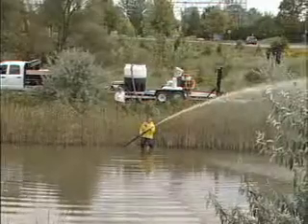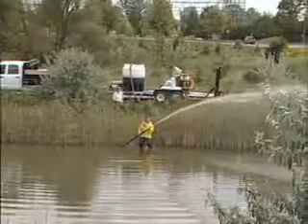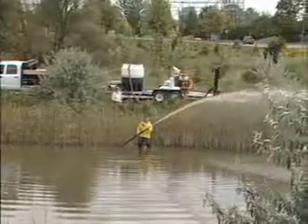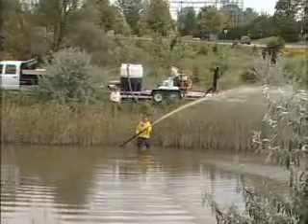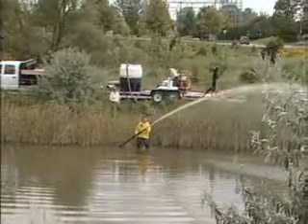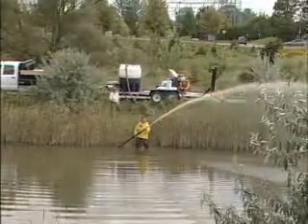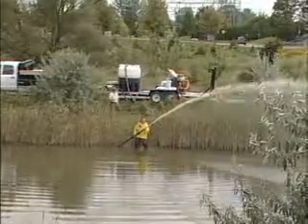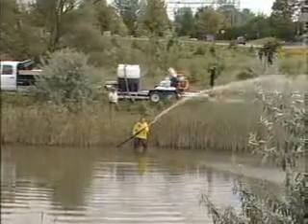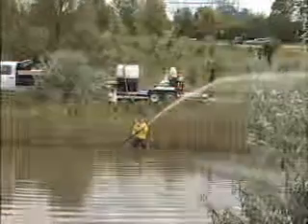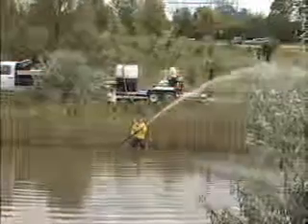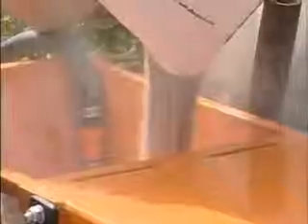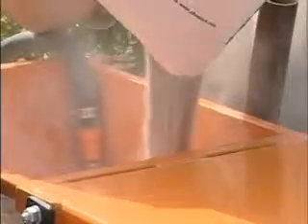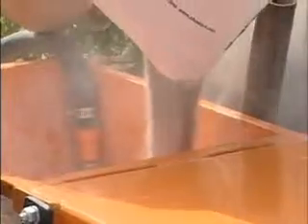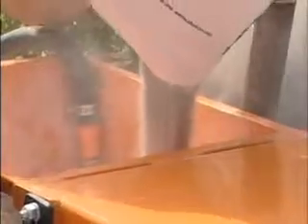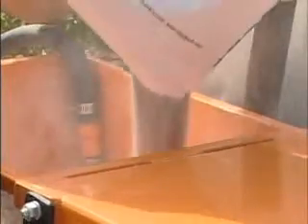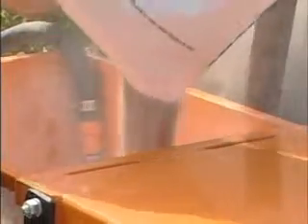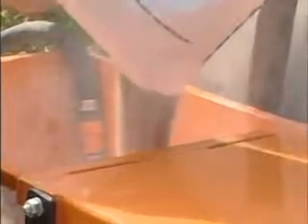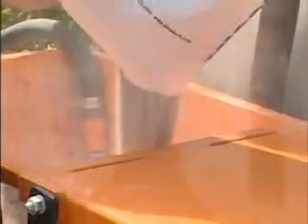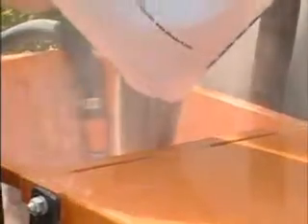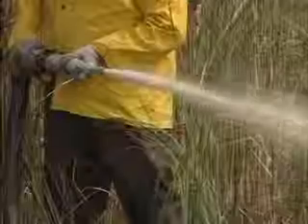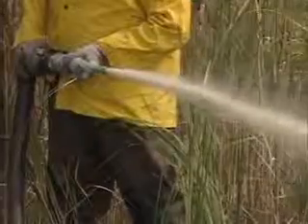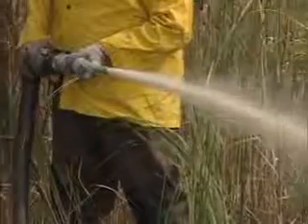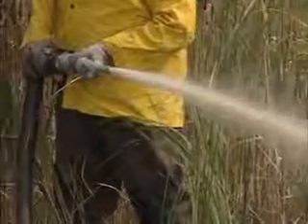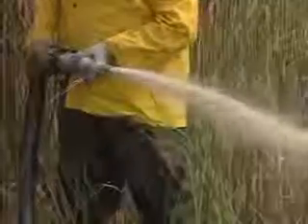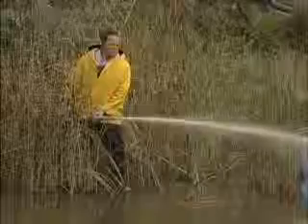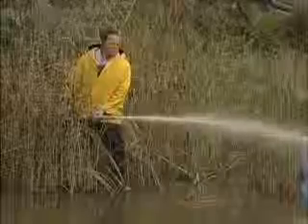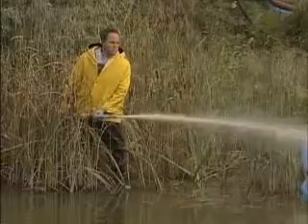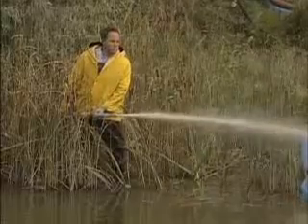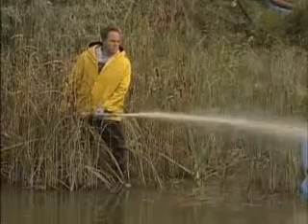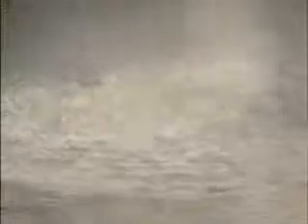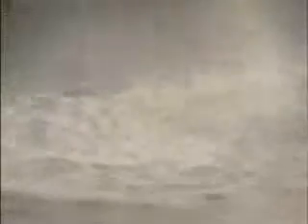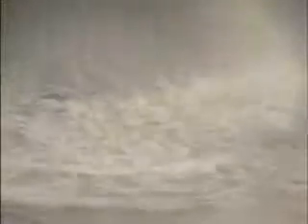Water is drawn out from the pond, mixed in with the Phoslock granules, and reapplied as a spray across the pond.